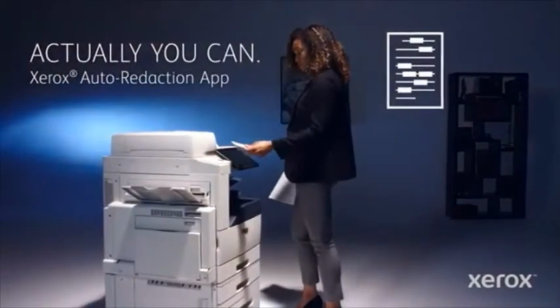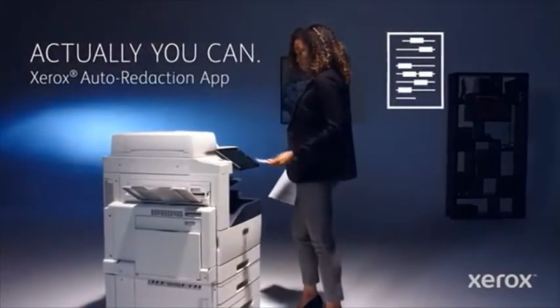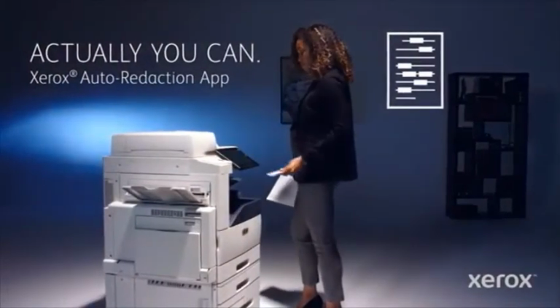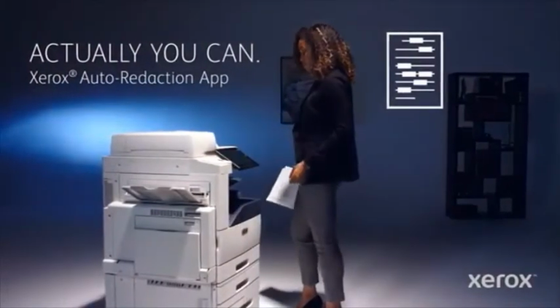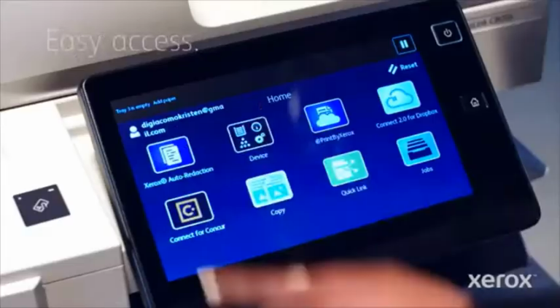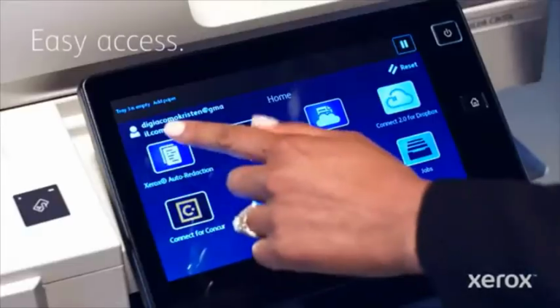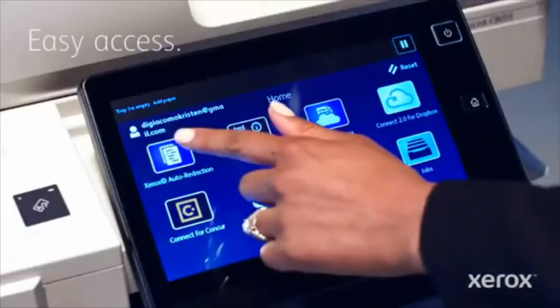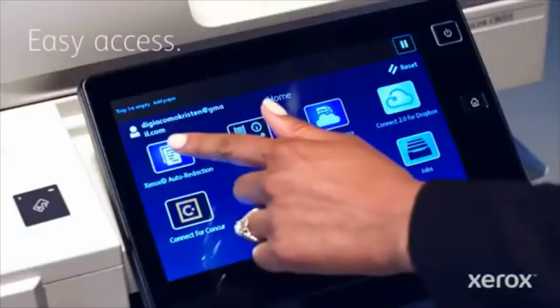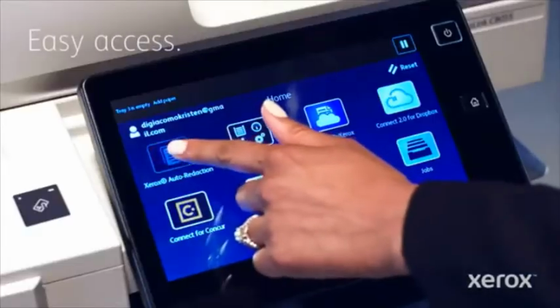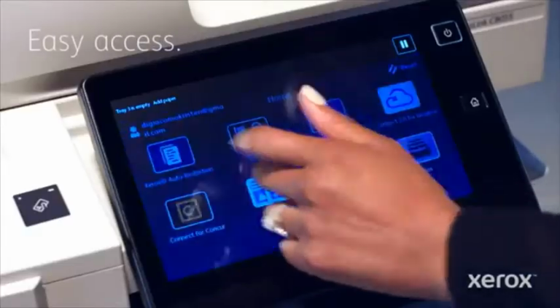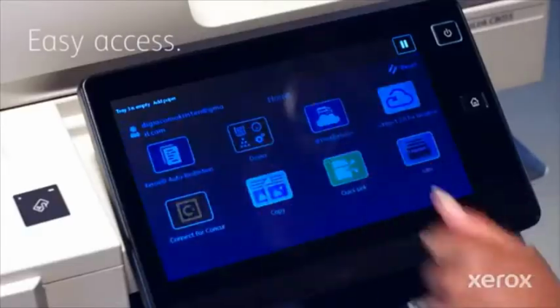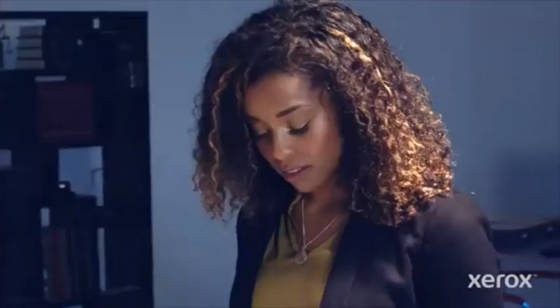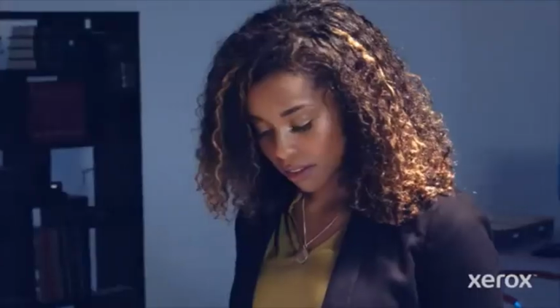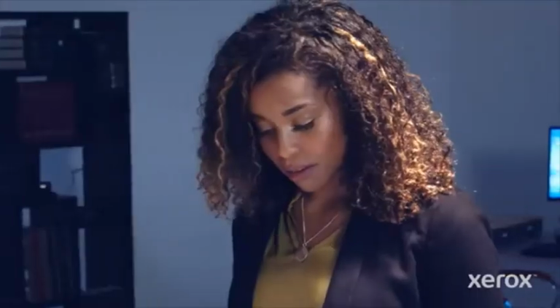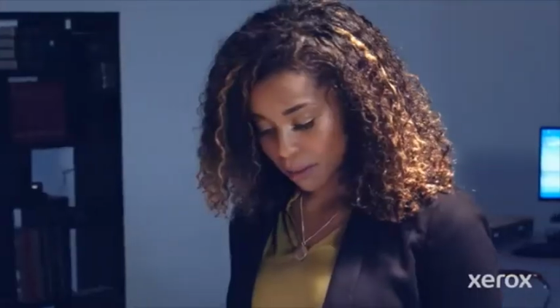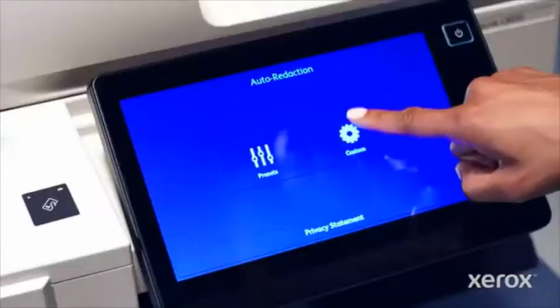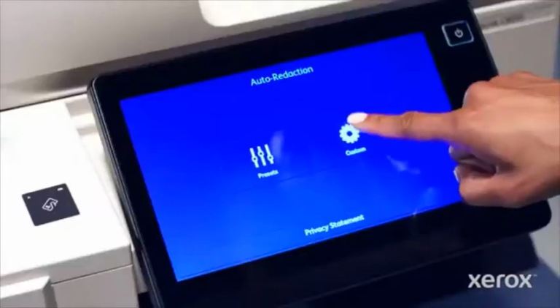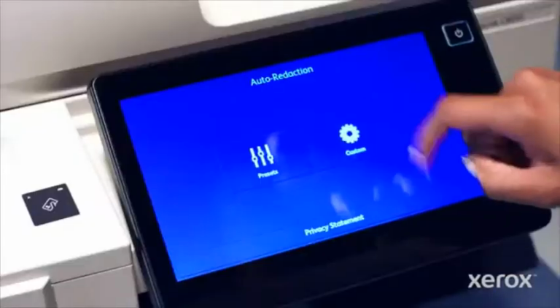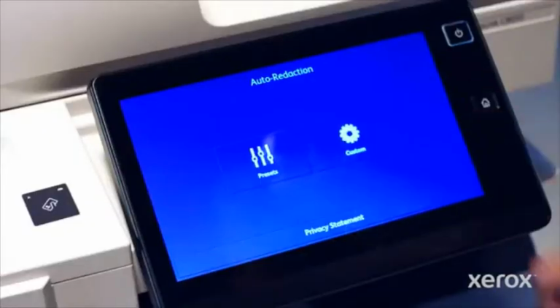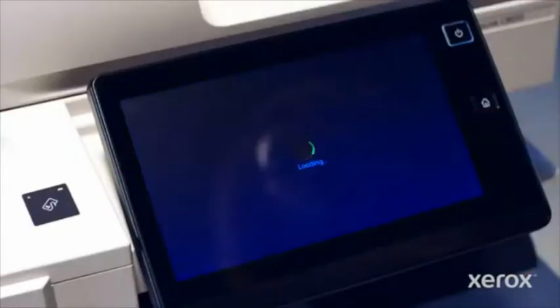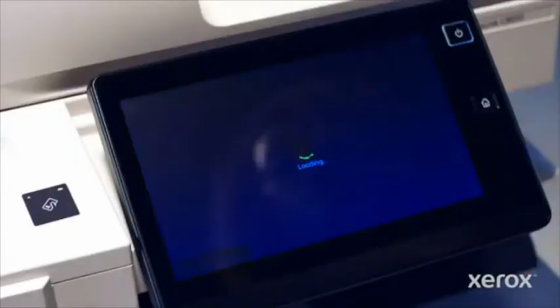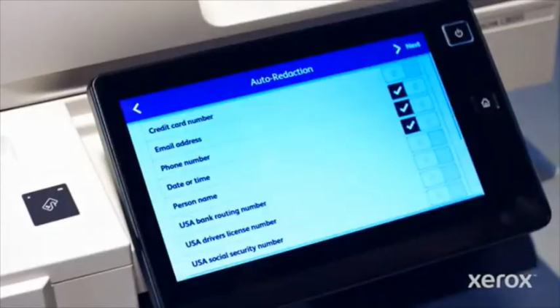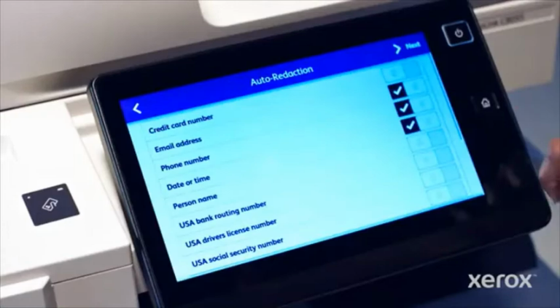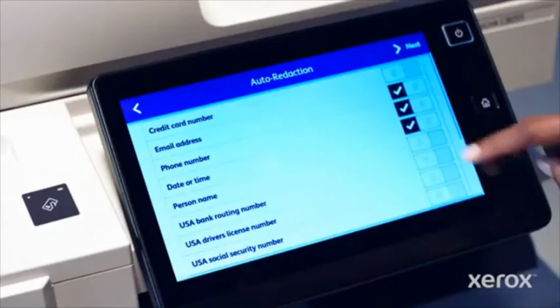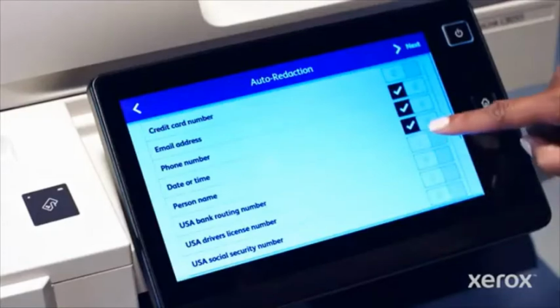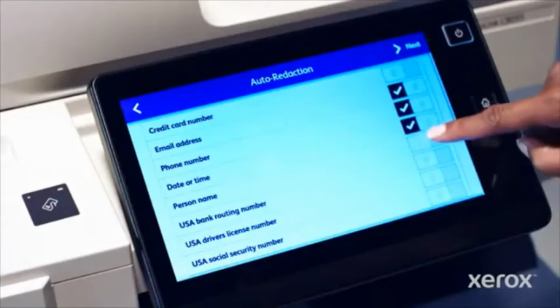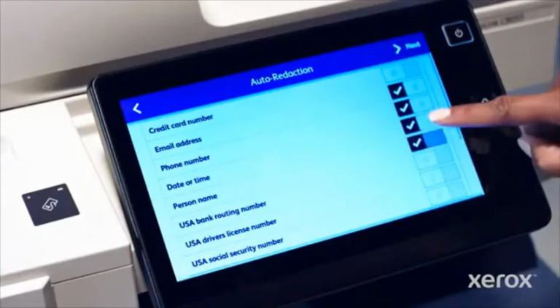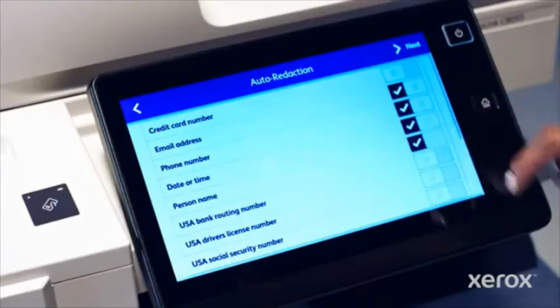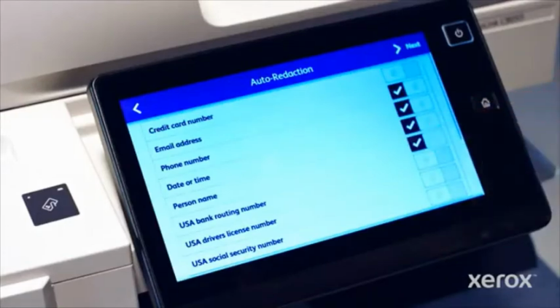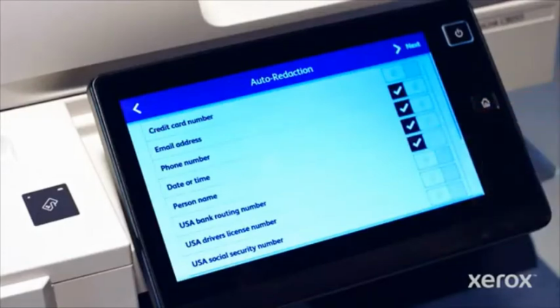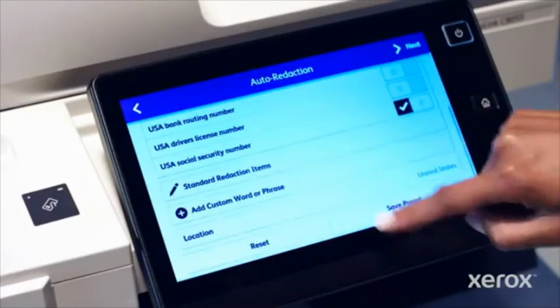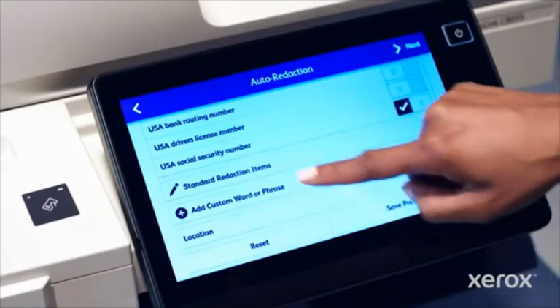Just click on the Xerox Auto Redaction app. Select a preset or choose your custom settings.